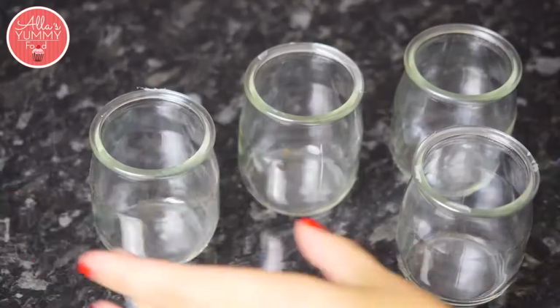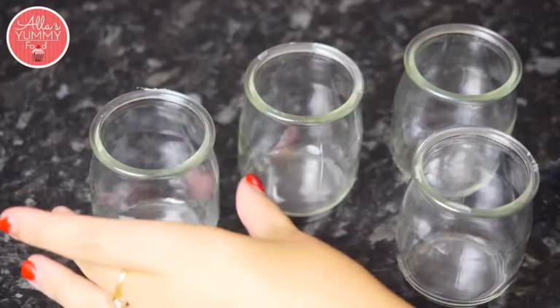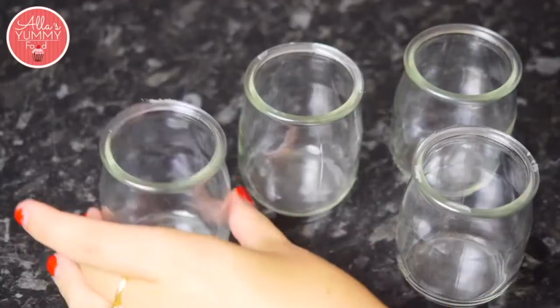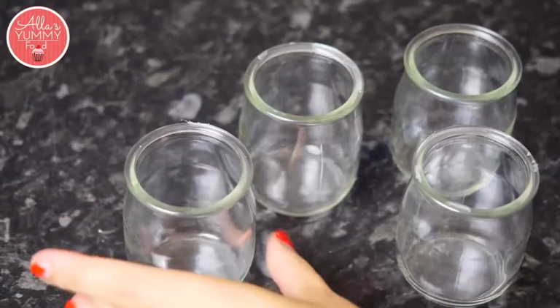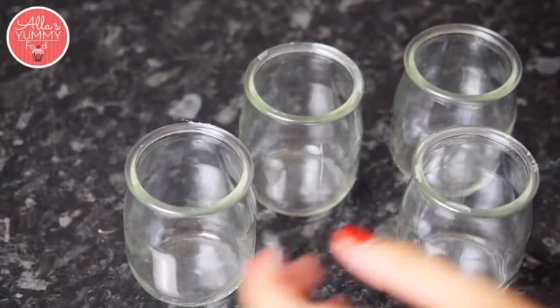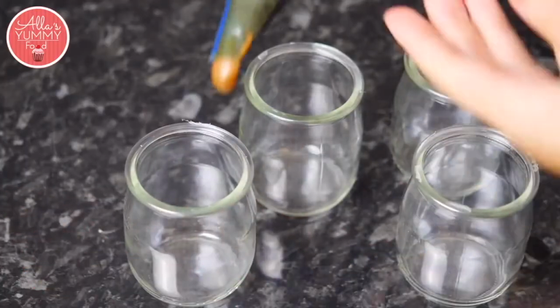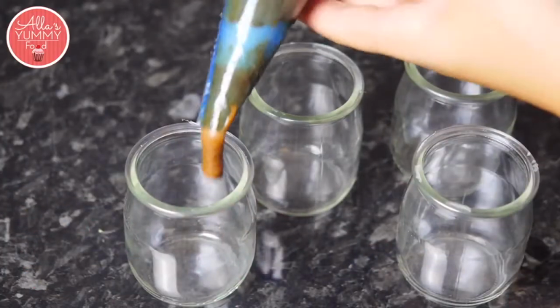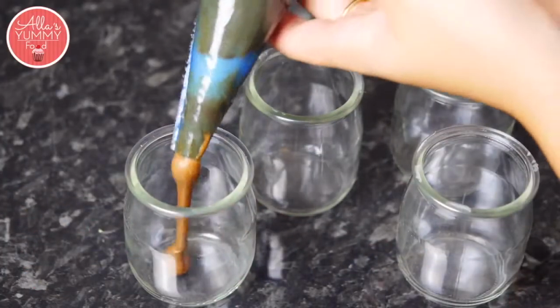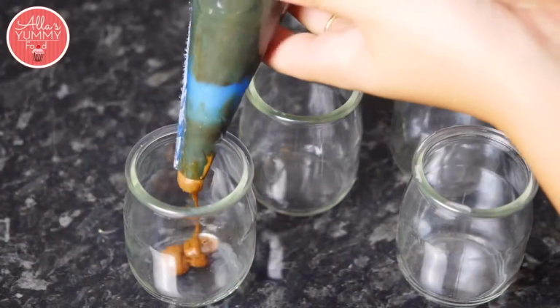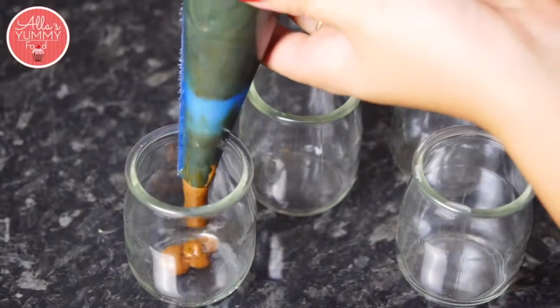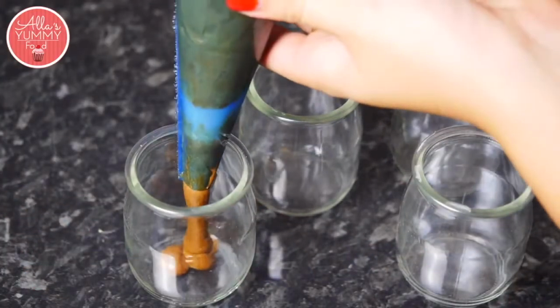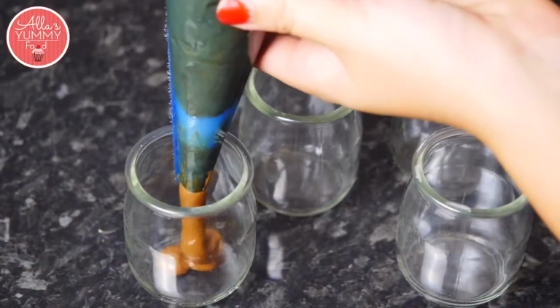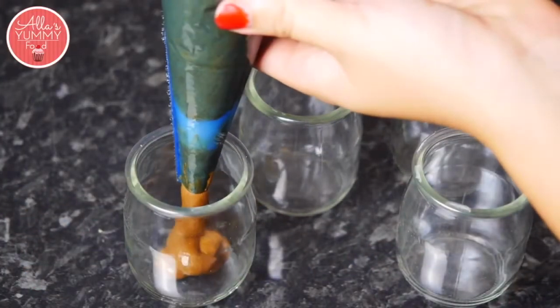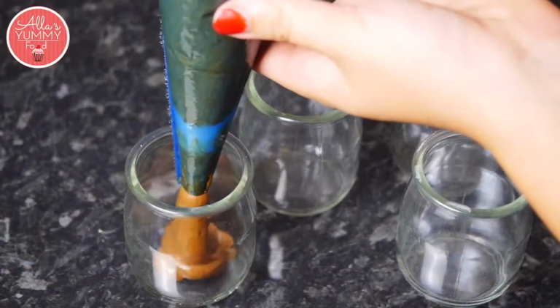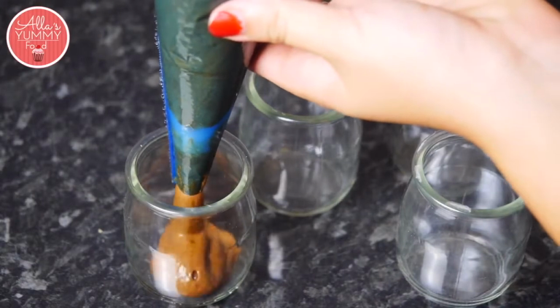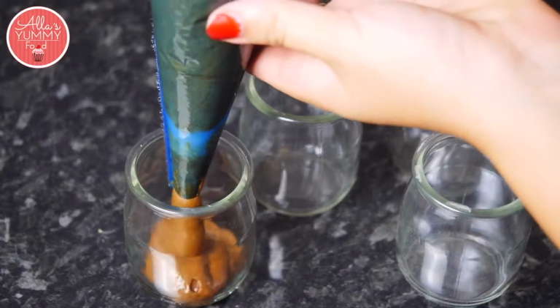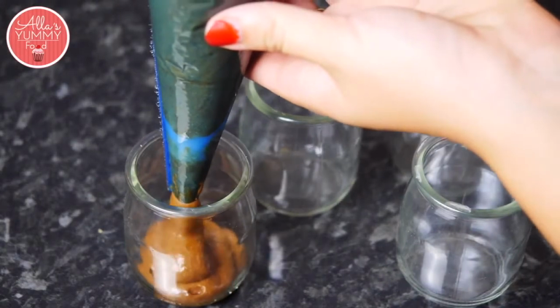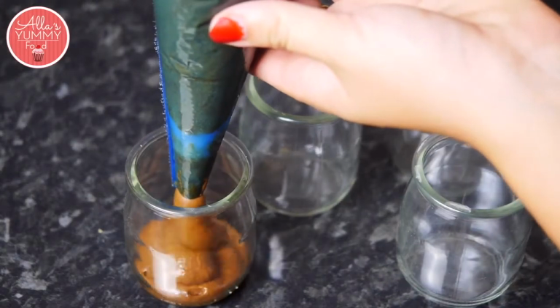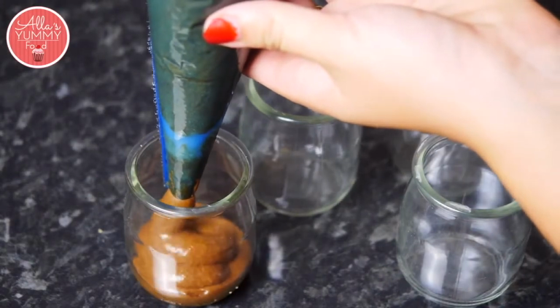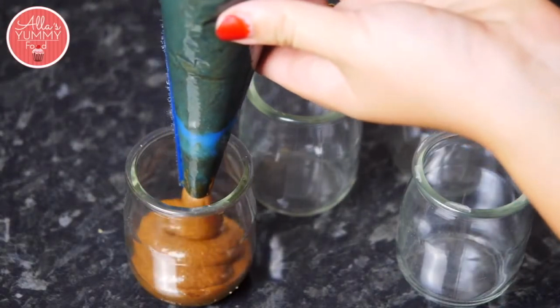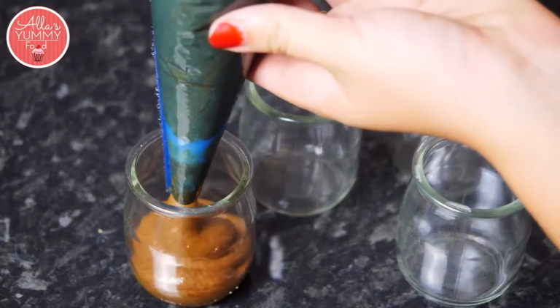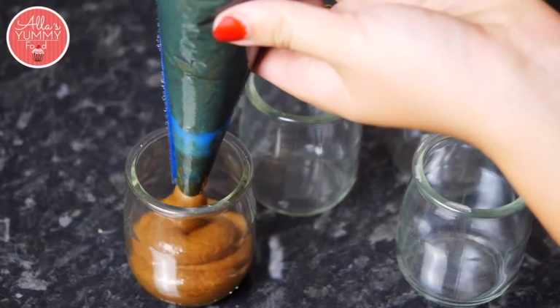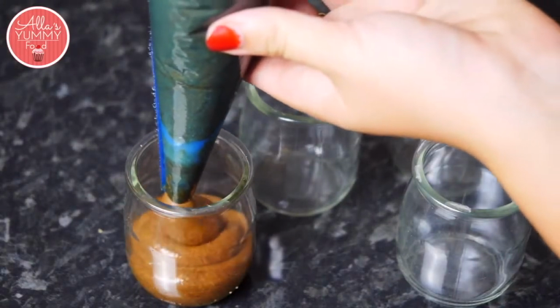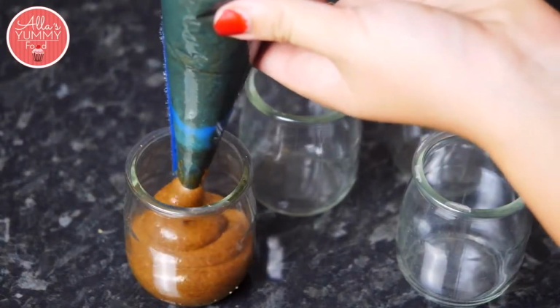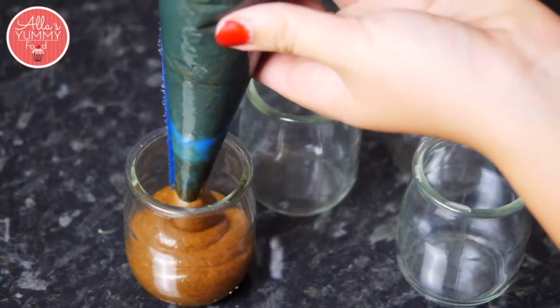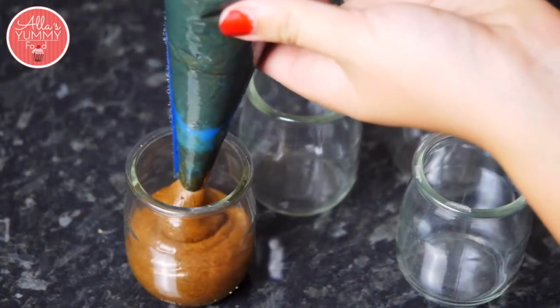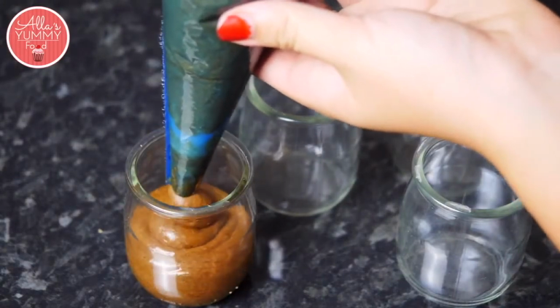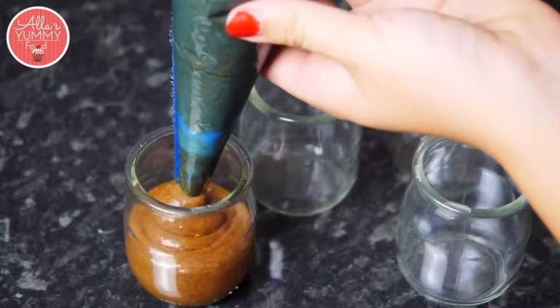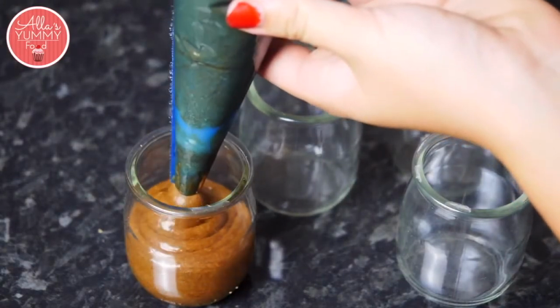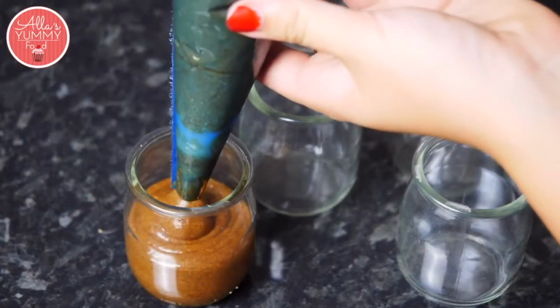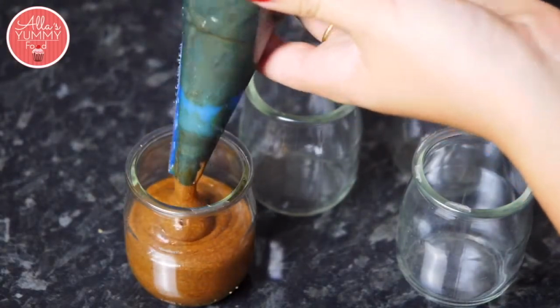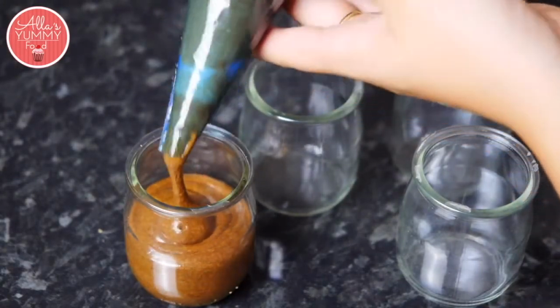Take your bowls and we're going to pipe the chocolate mousse just inside, just up to here.